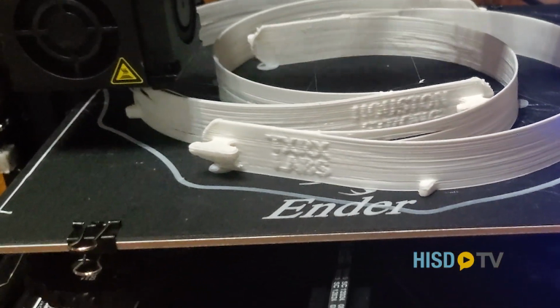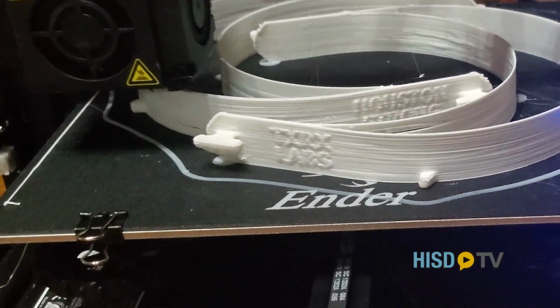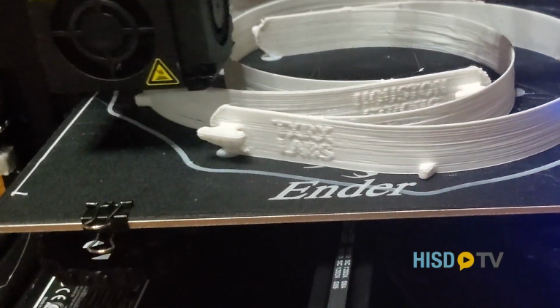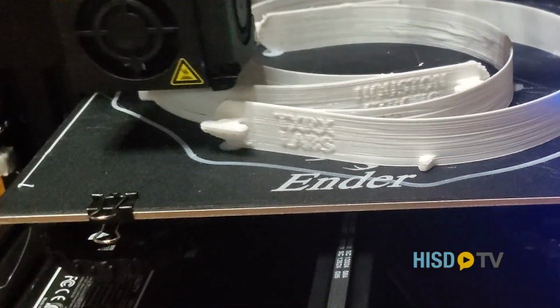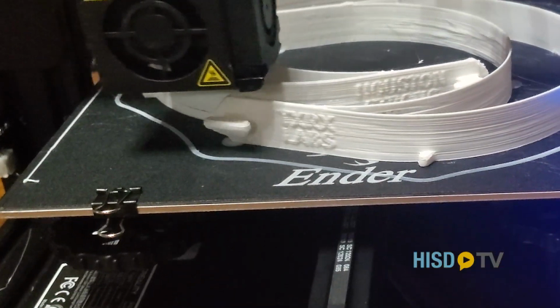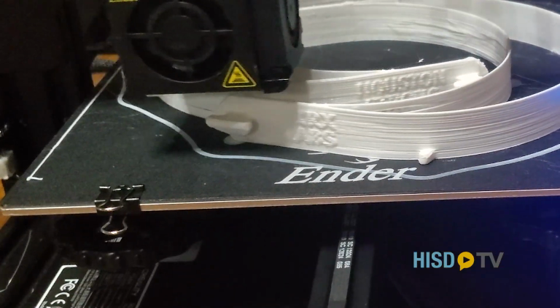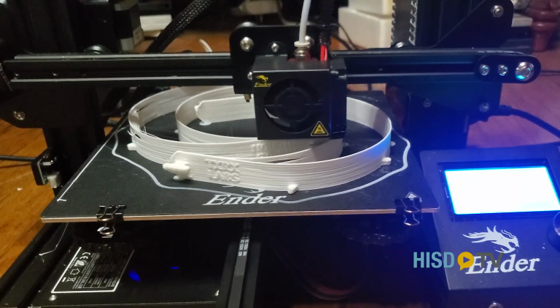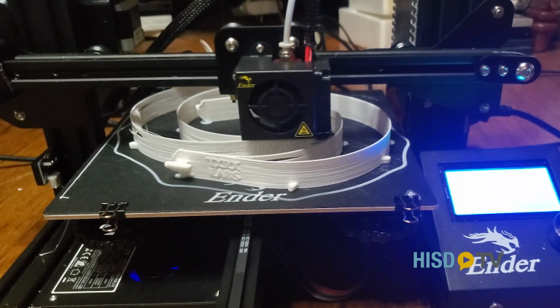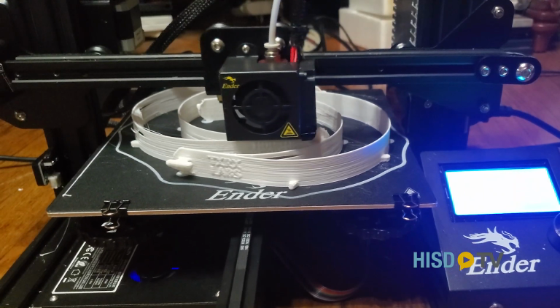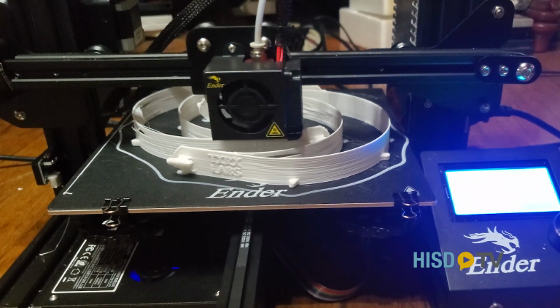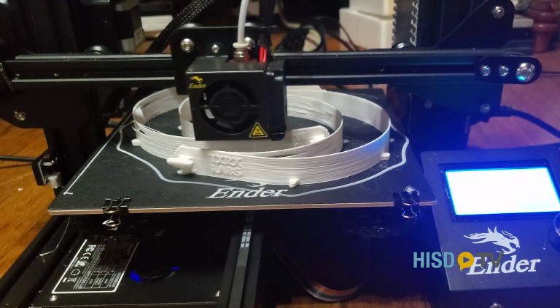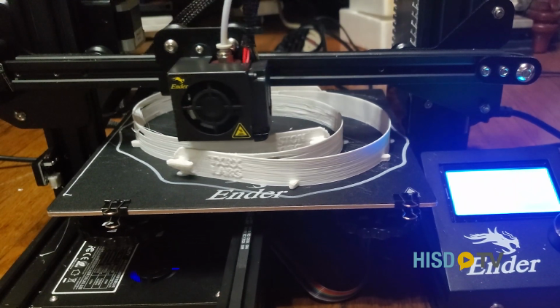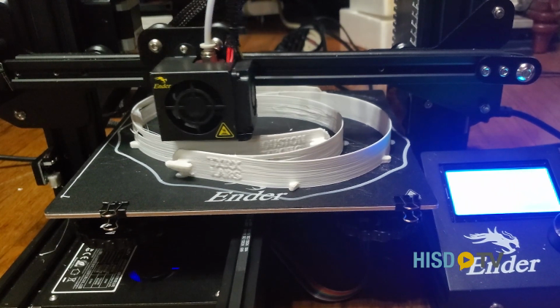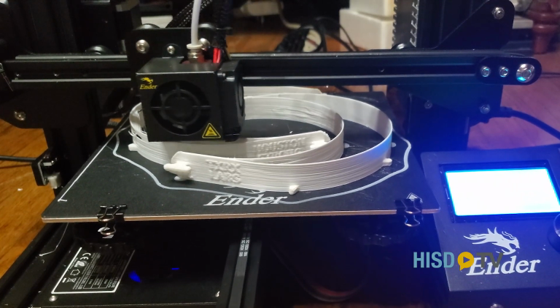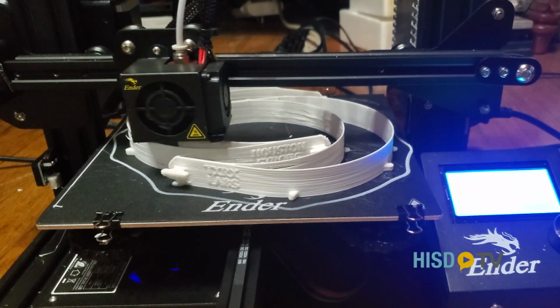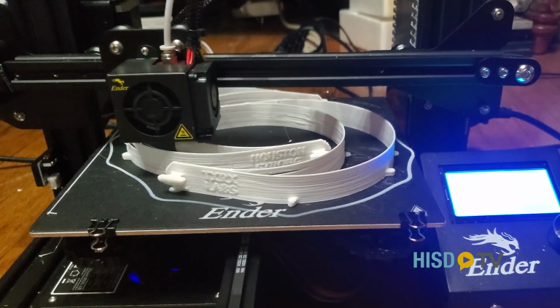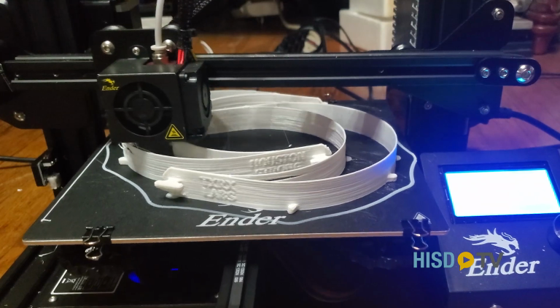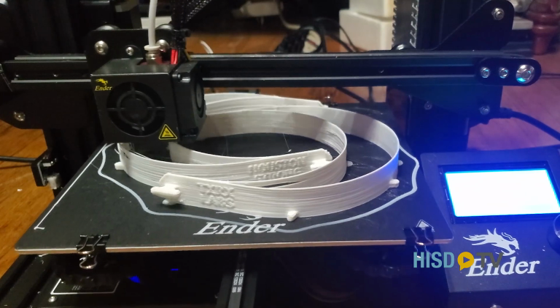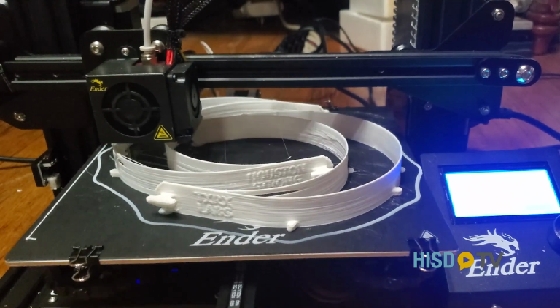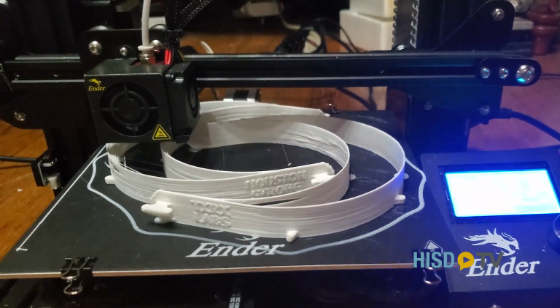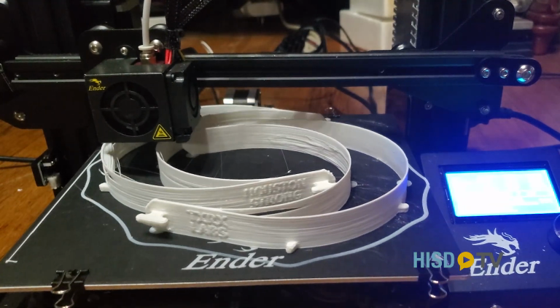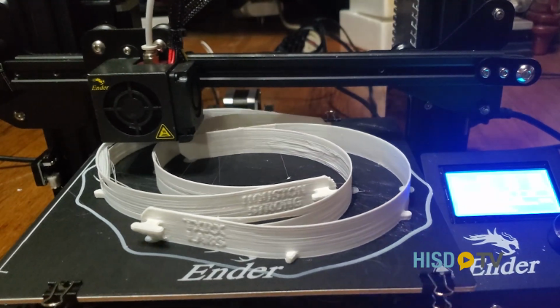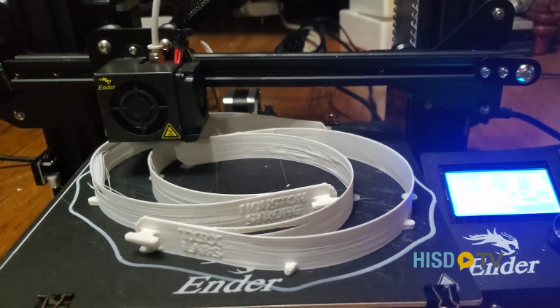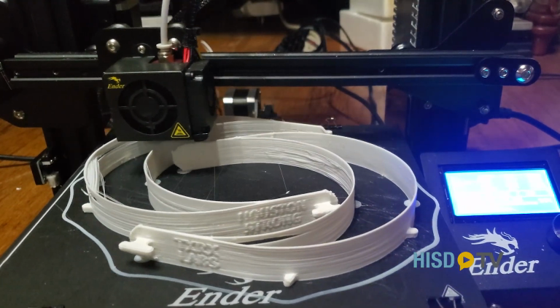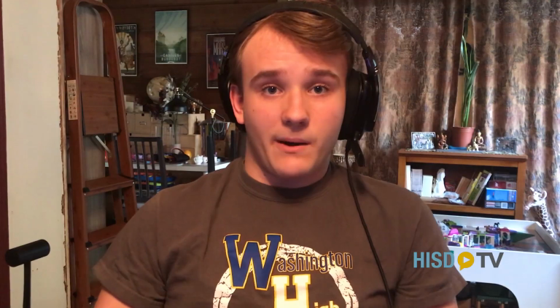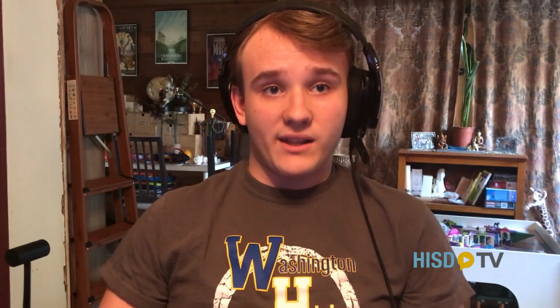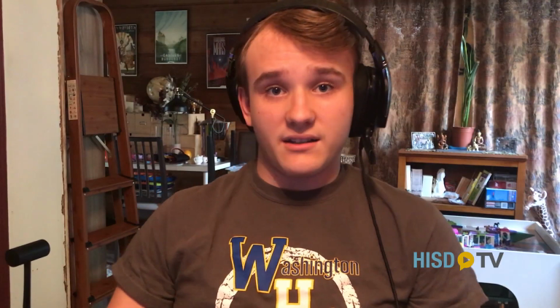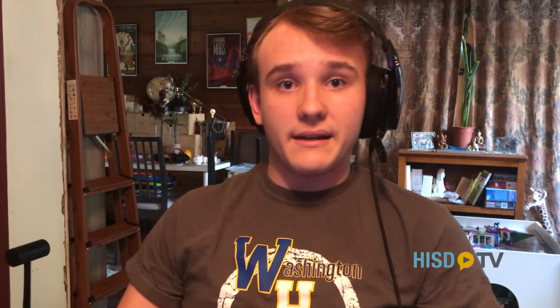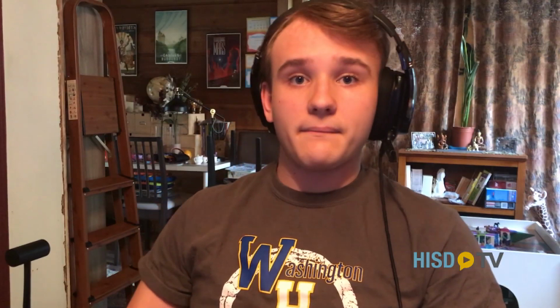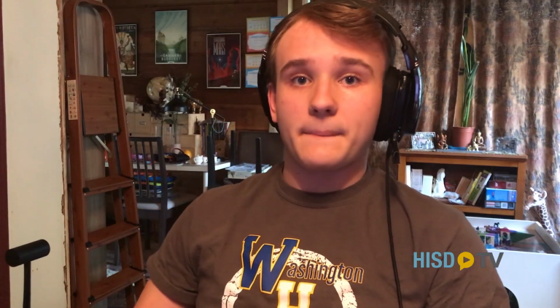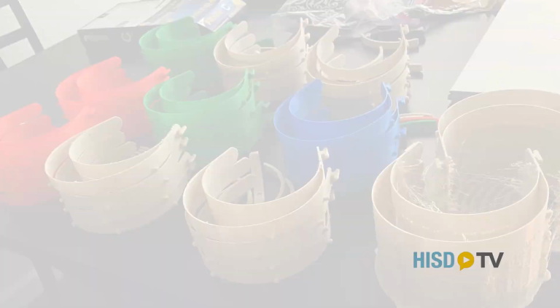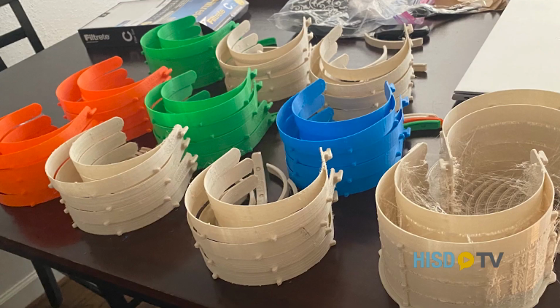Even if it's not a lot — just printing some face shield holders — if that's something I can do, then I'm willing to do it. Thank you.